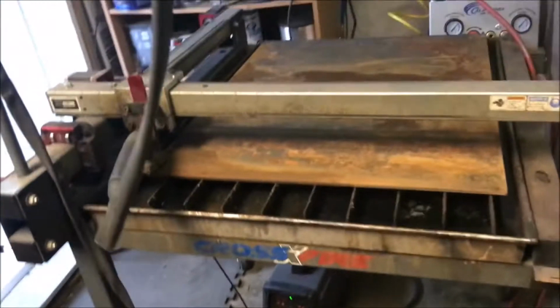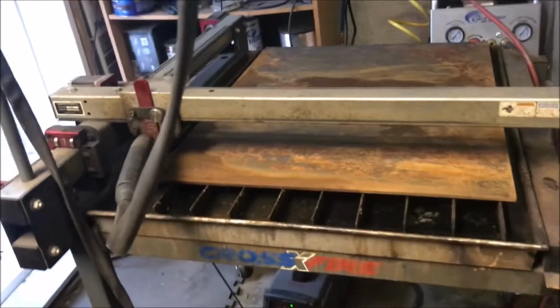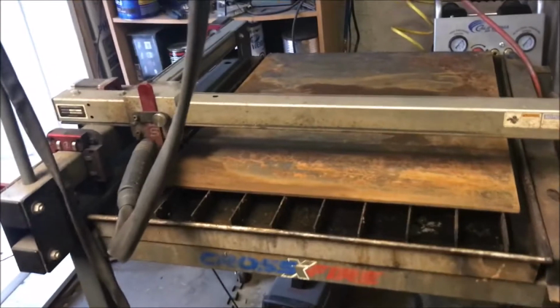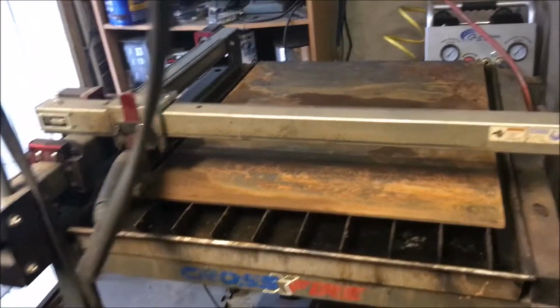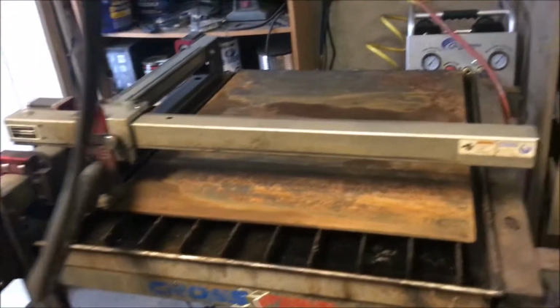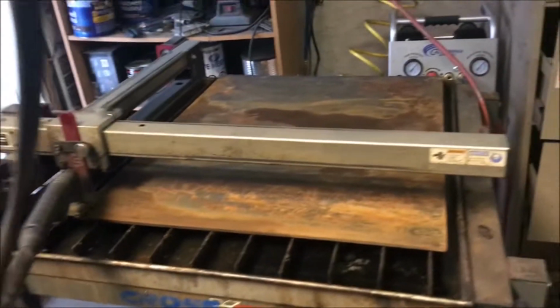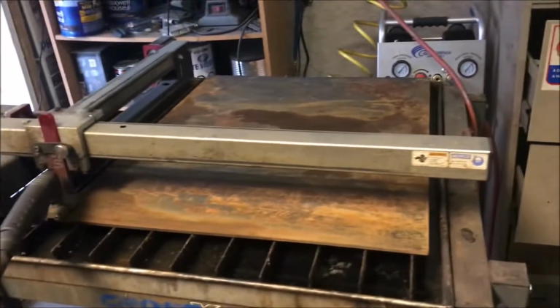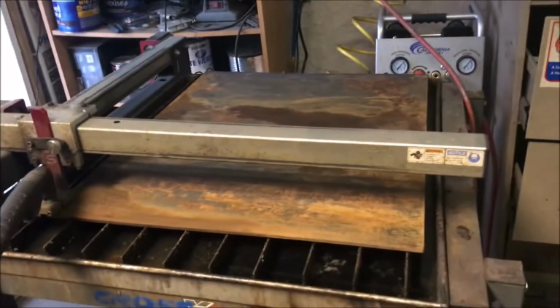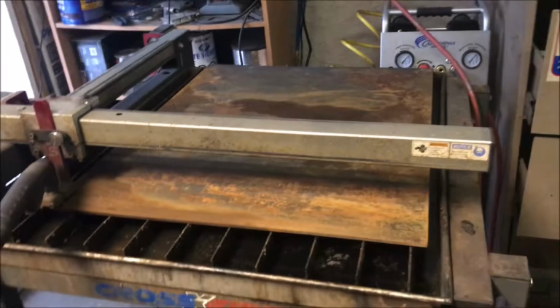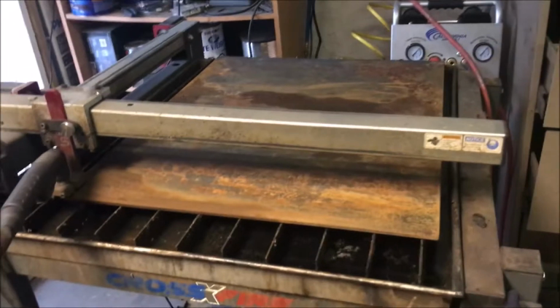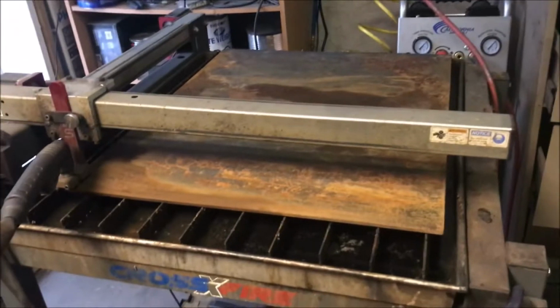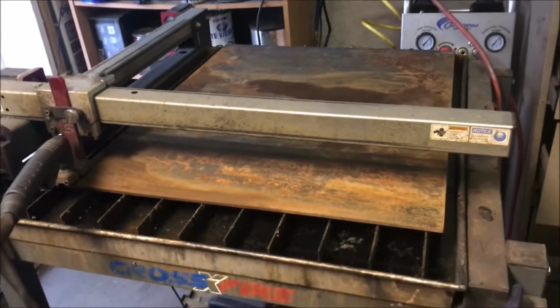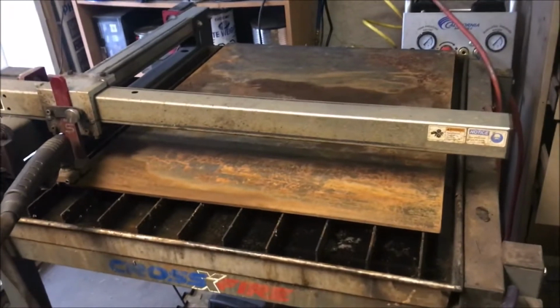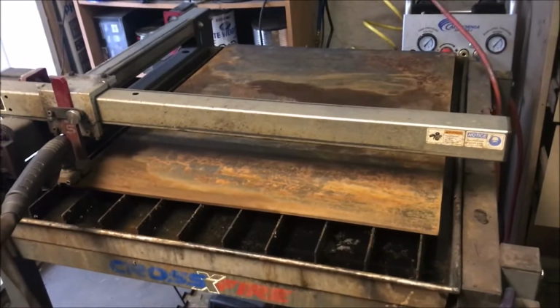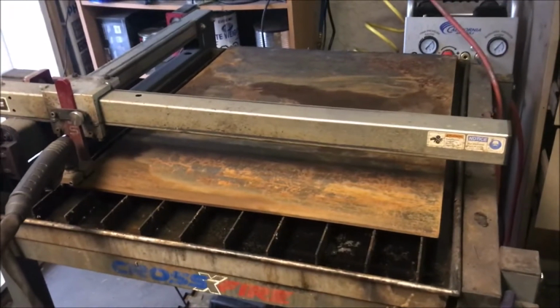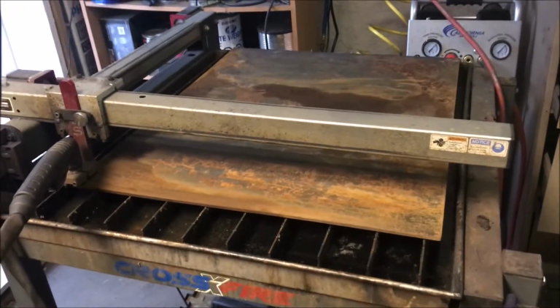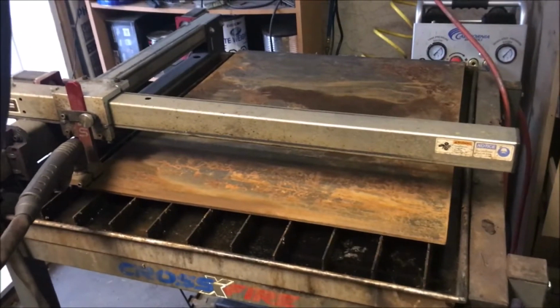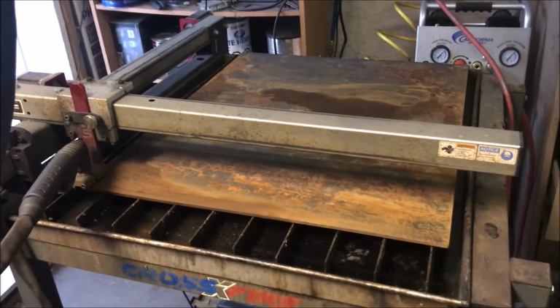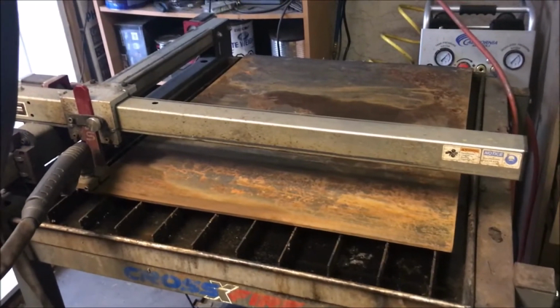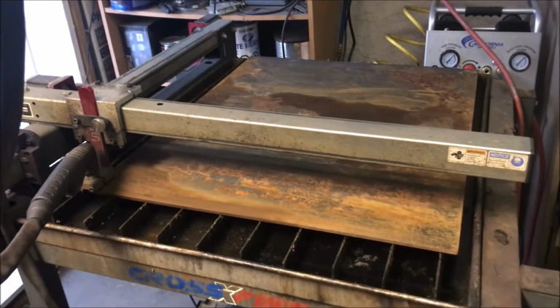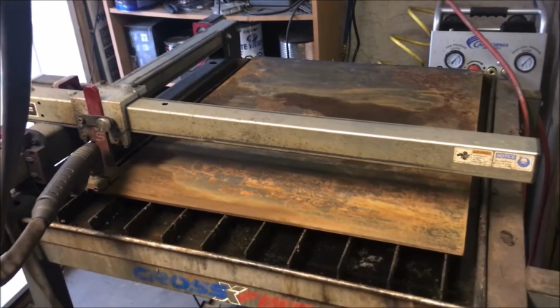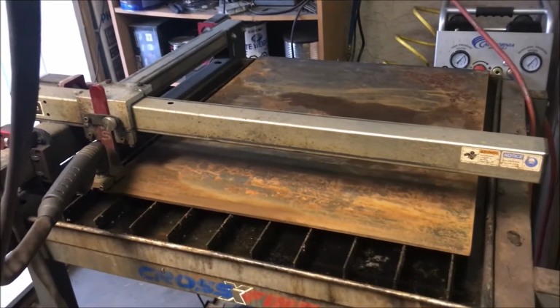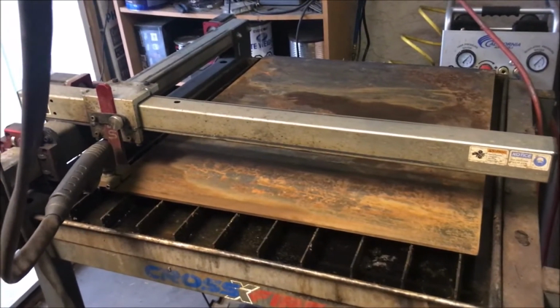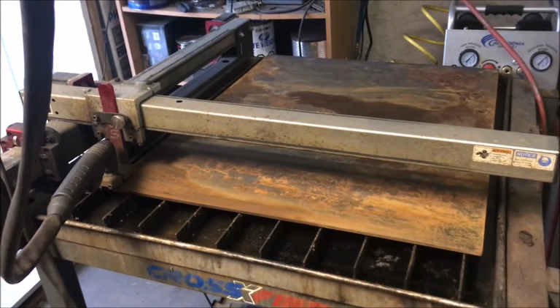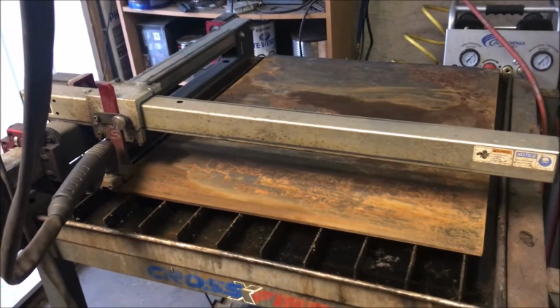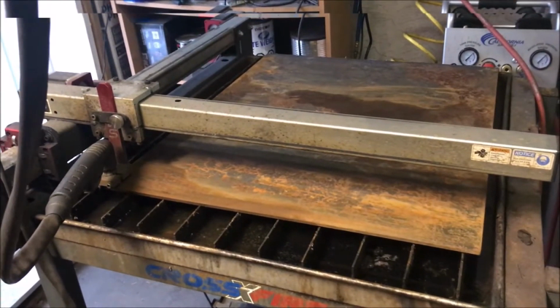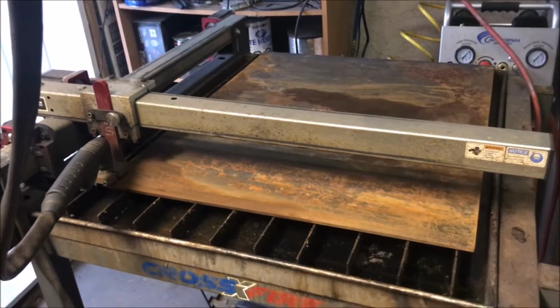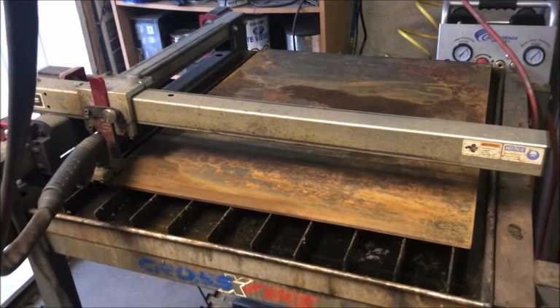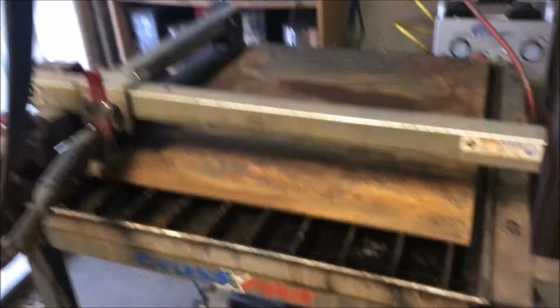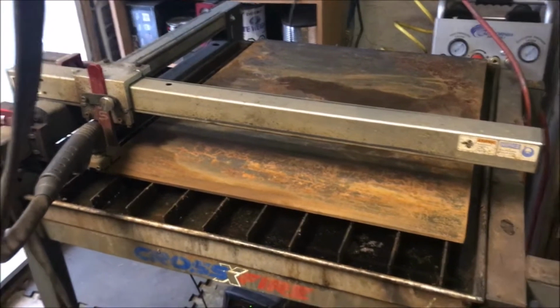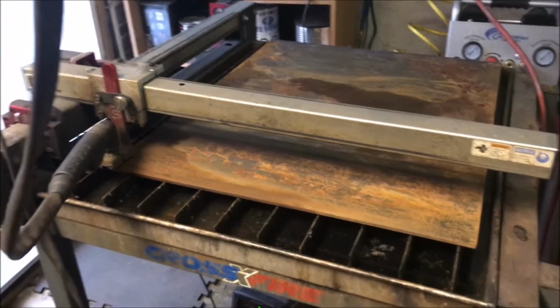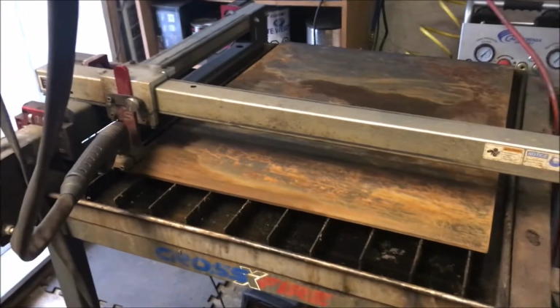So without further ado, I'll fire up the camera and the table, and we'll cut this part out.